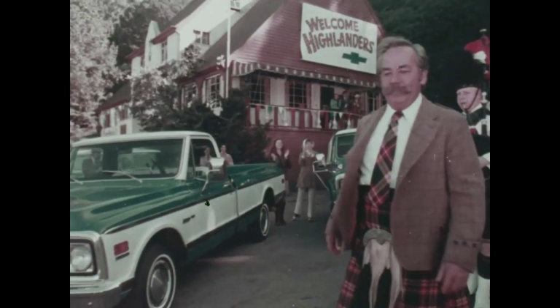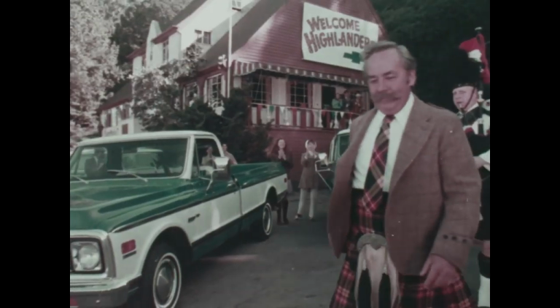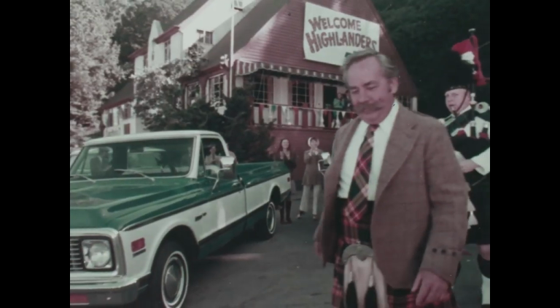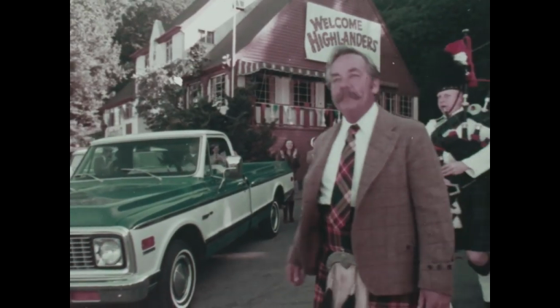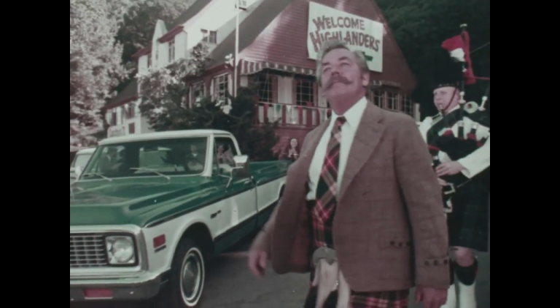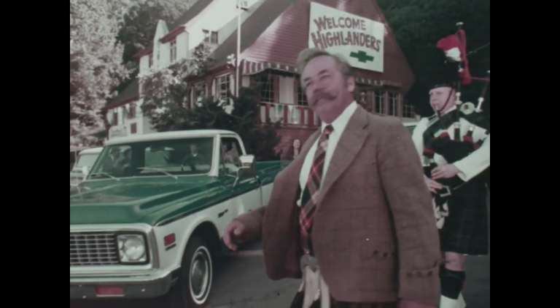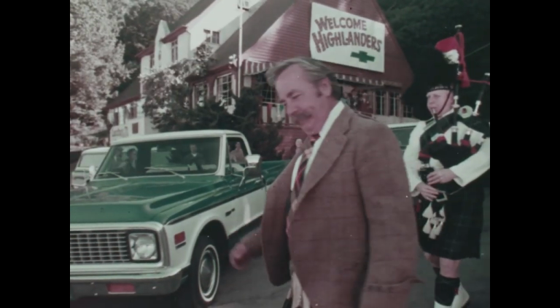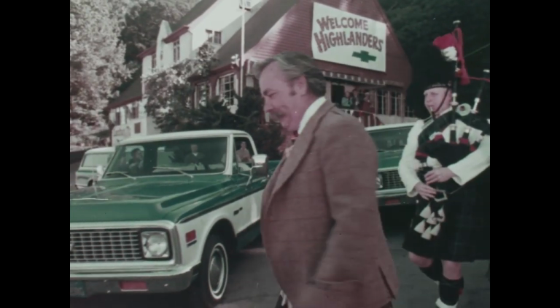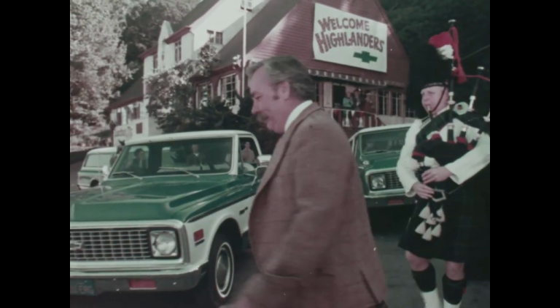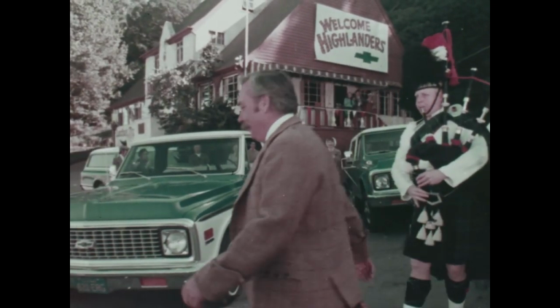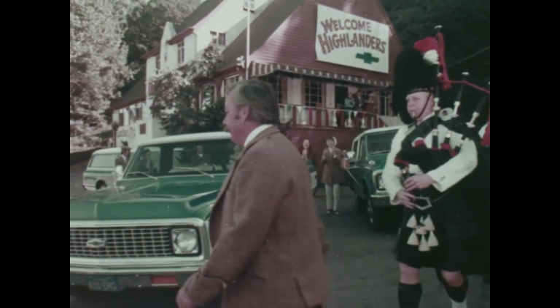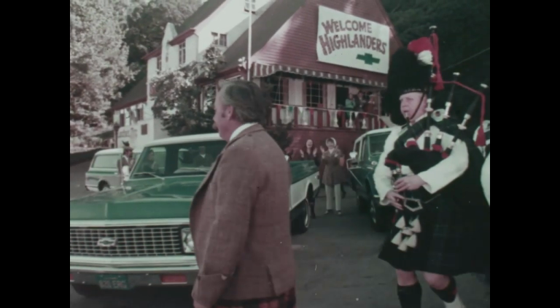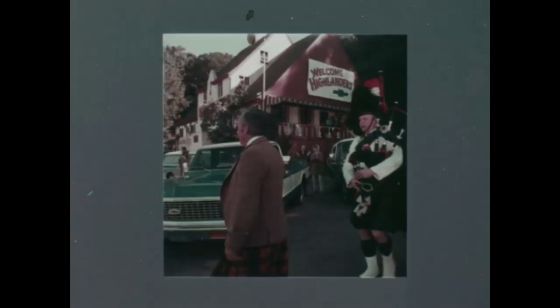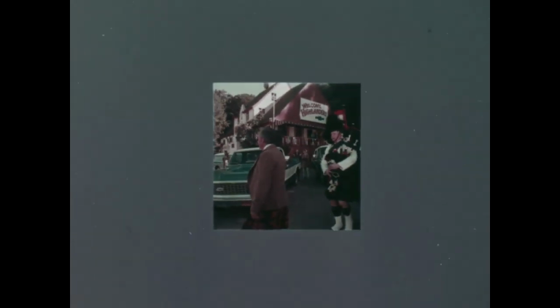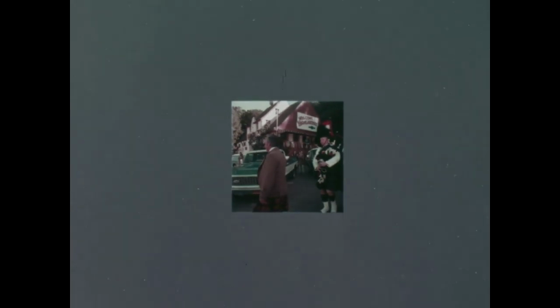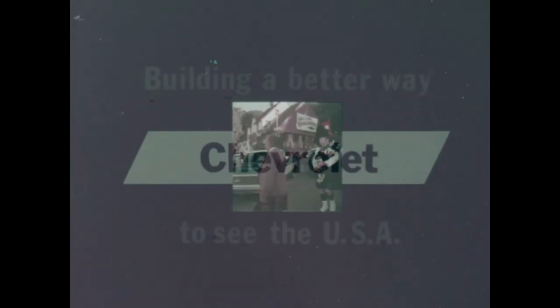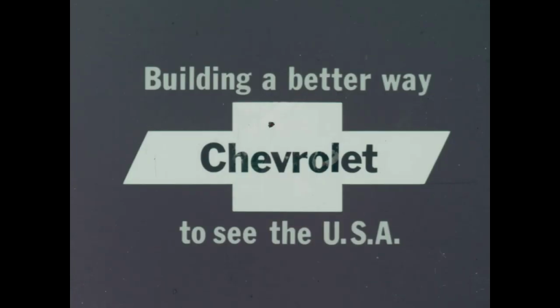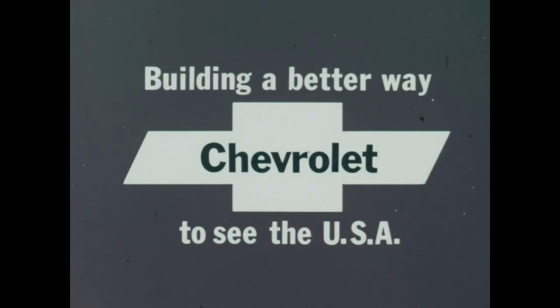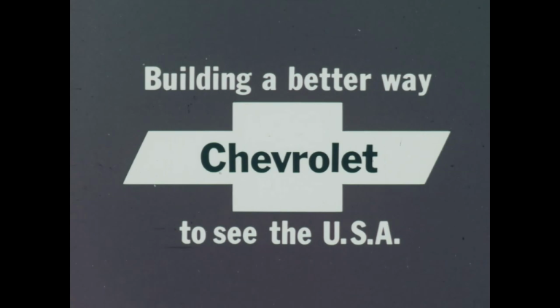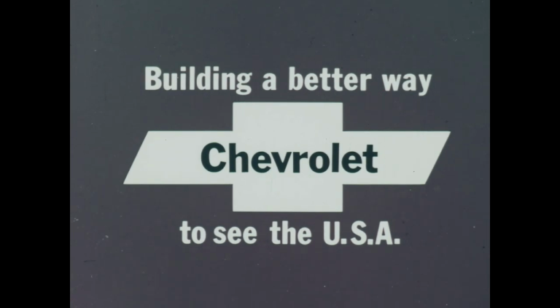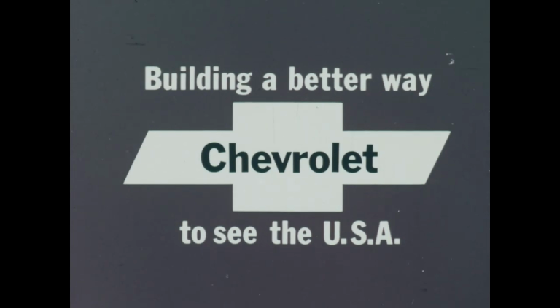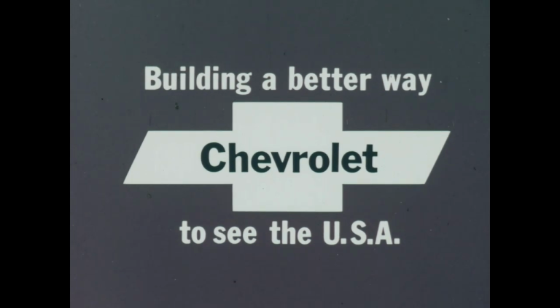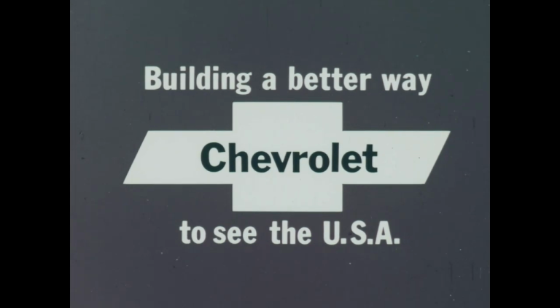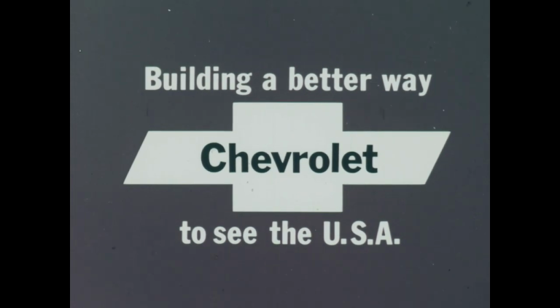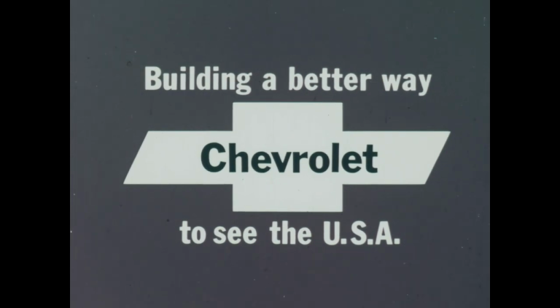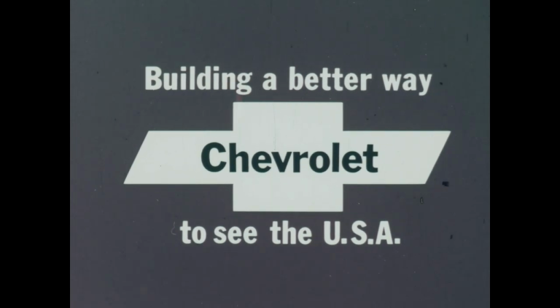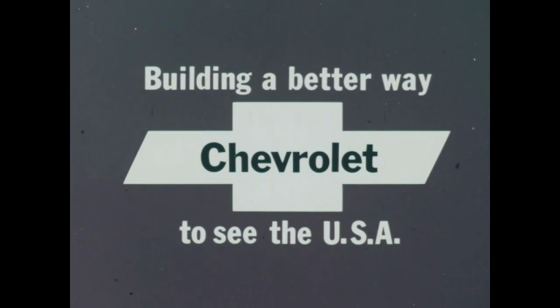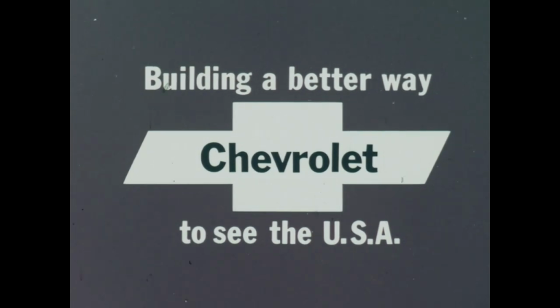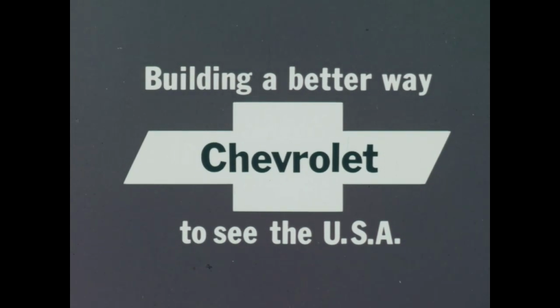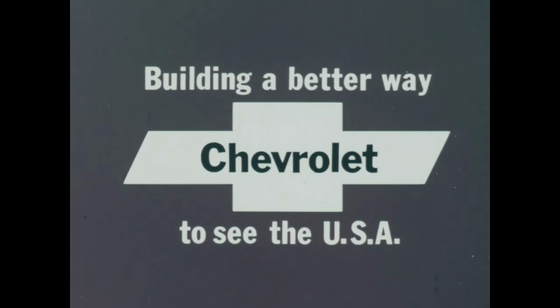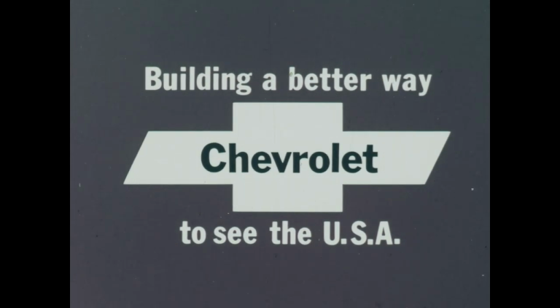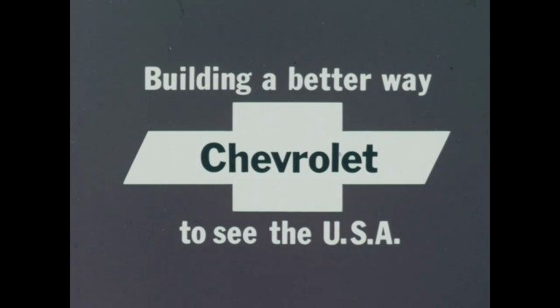At your Chevy dealers right now. Chevrolet, building a better way to see the USA.